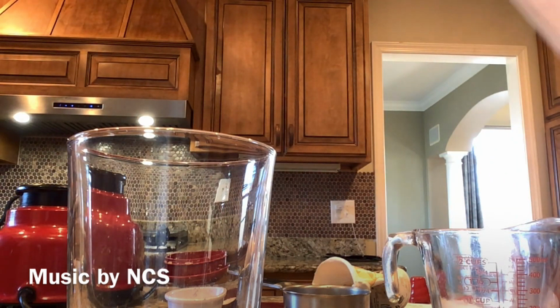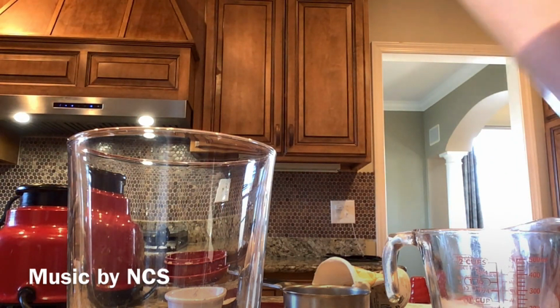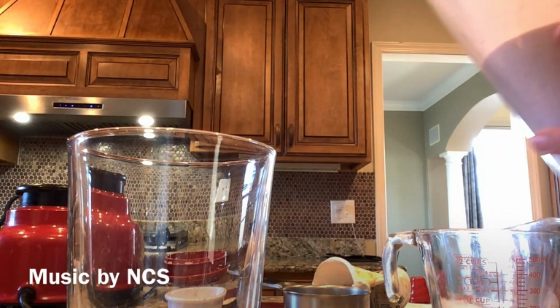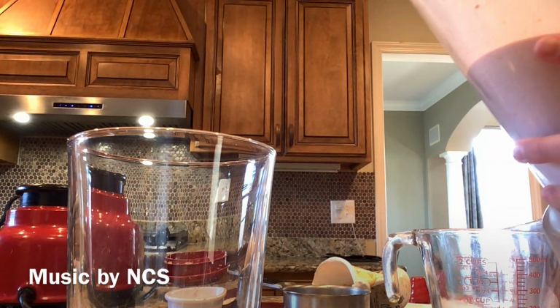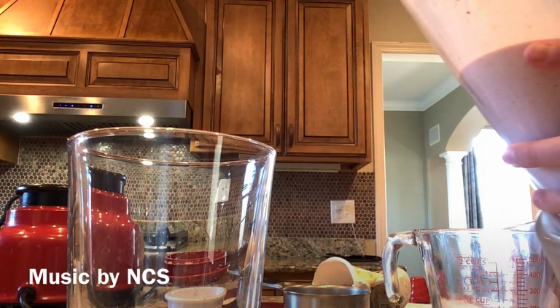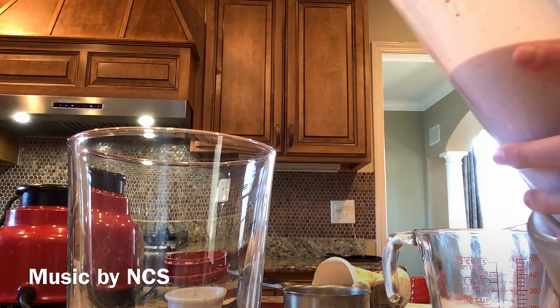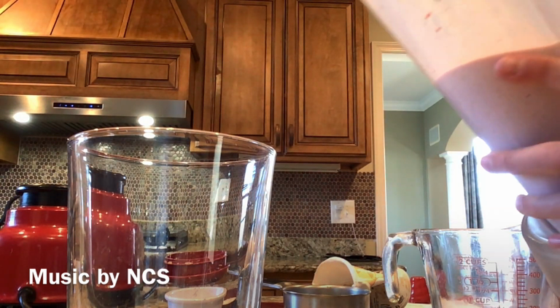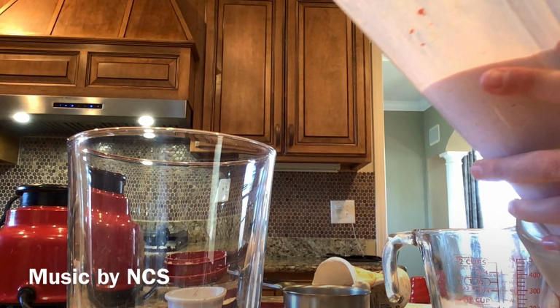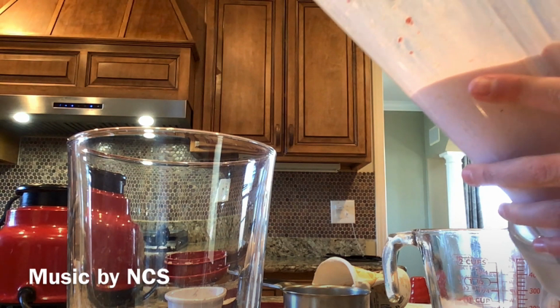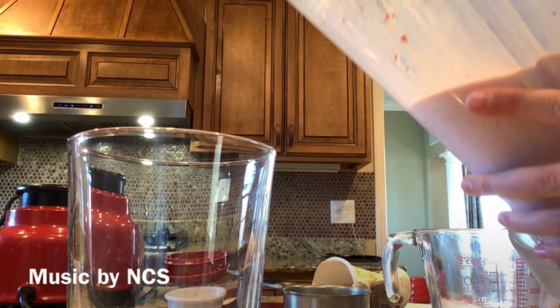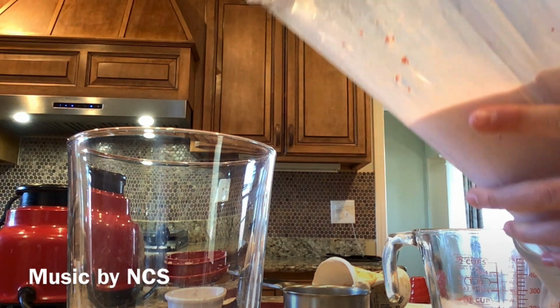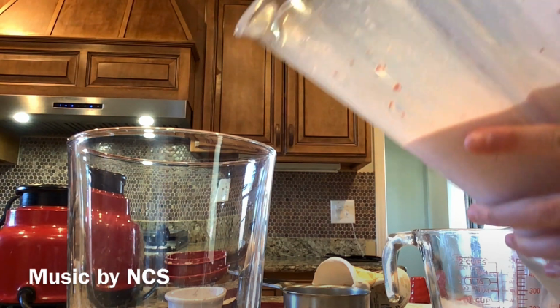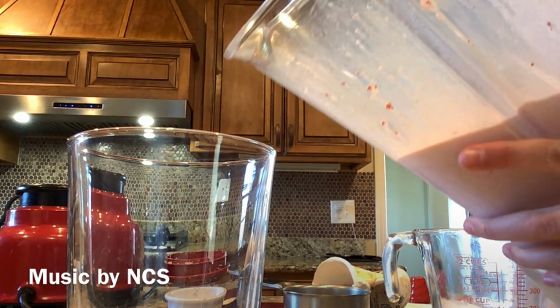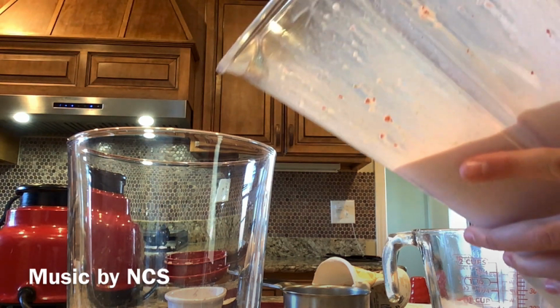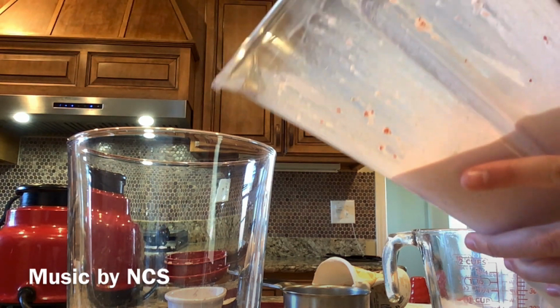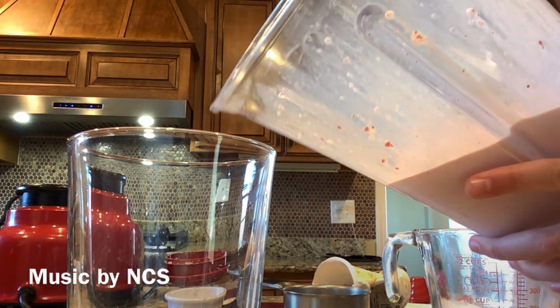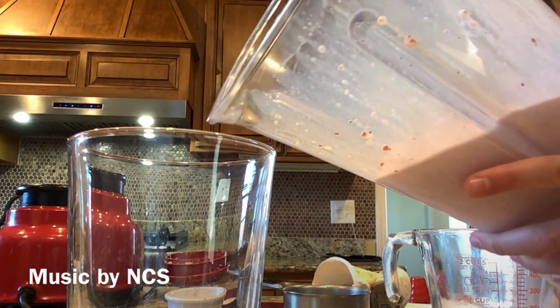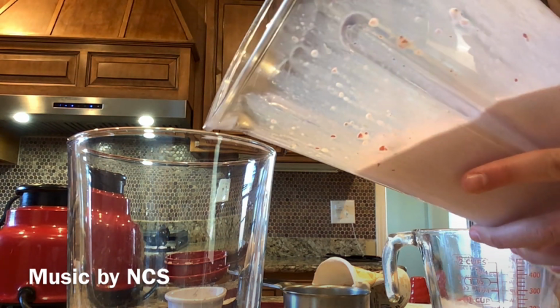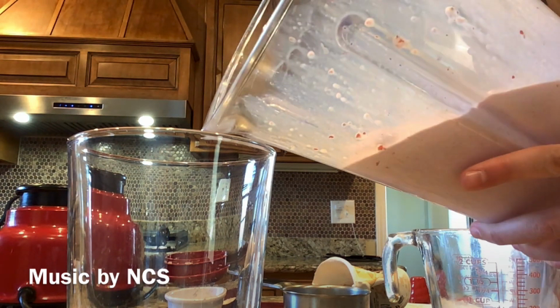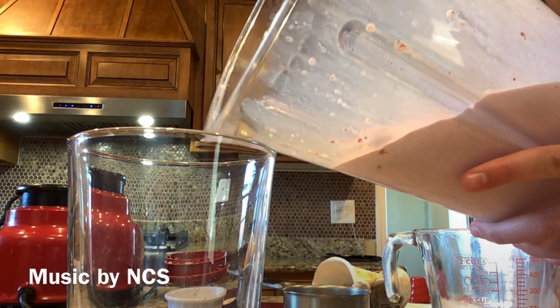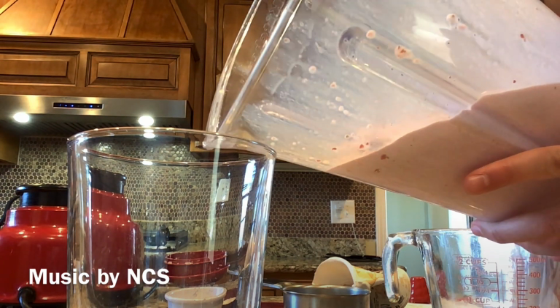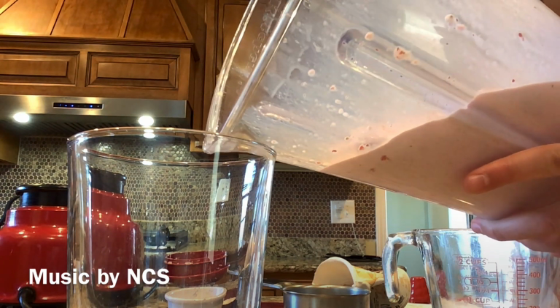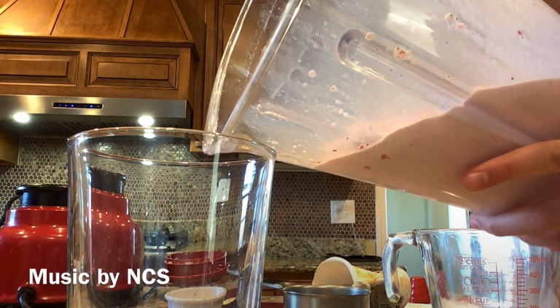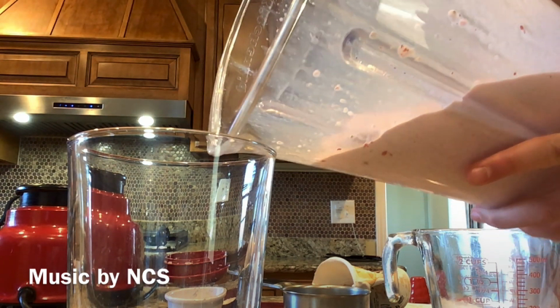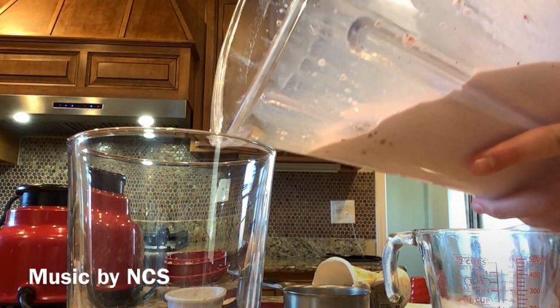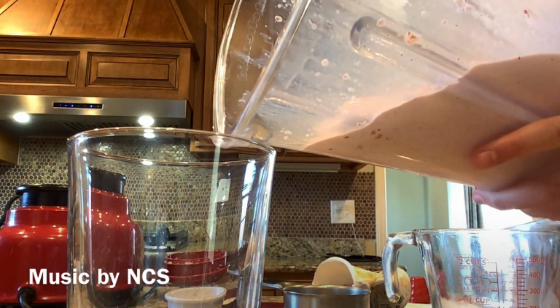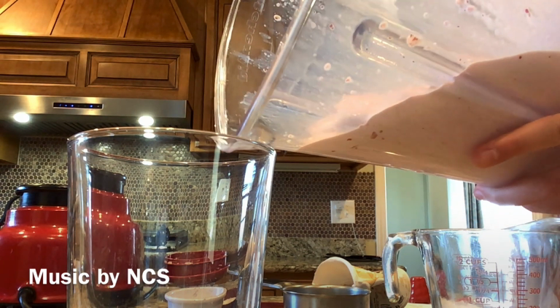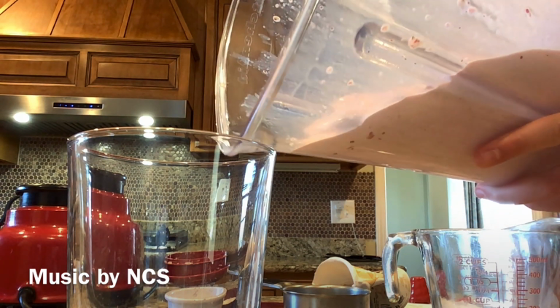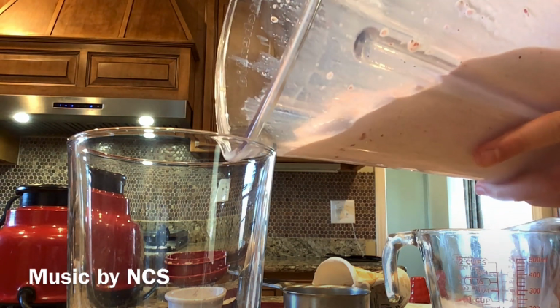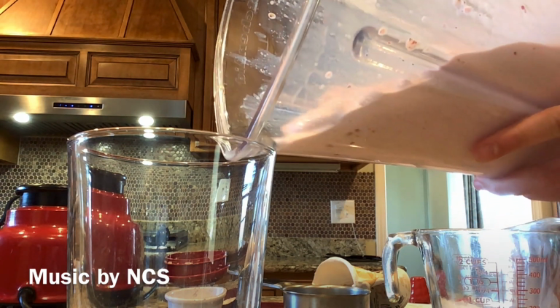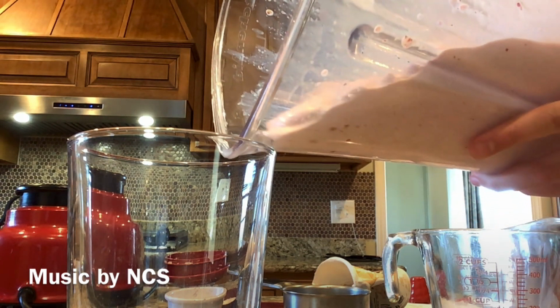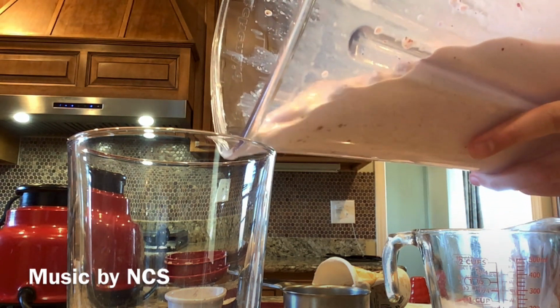Then after that, you can pour it into a glass and top it with whipped cream.